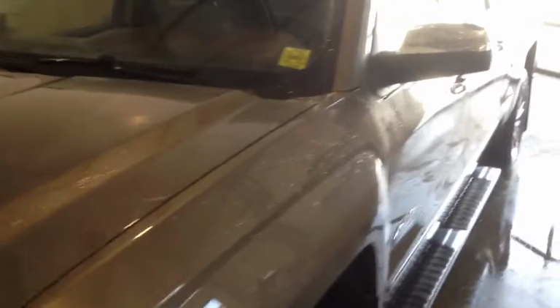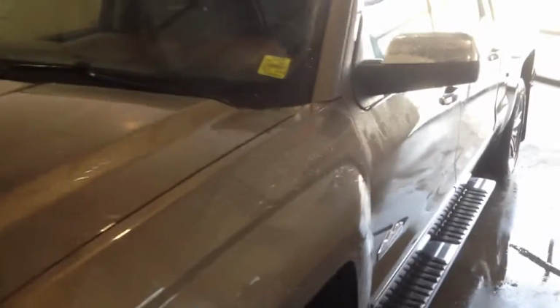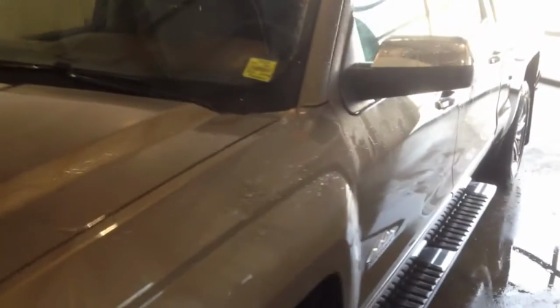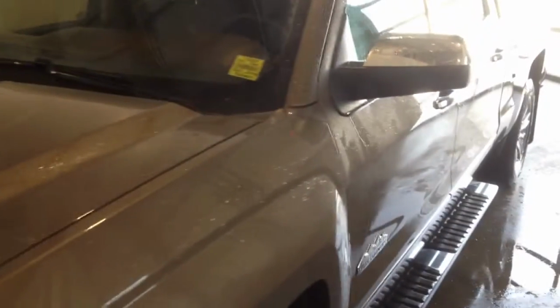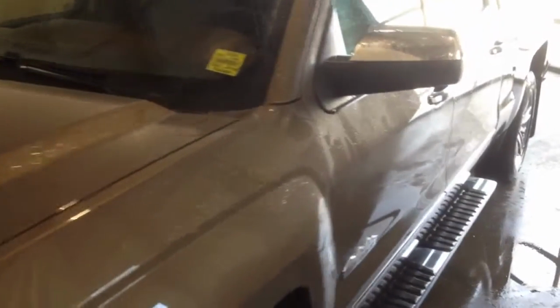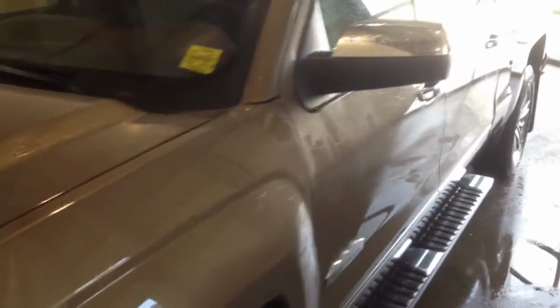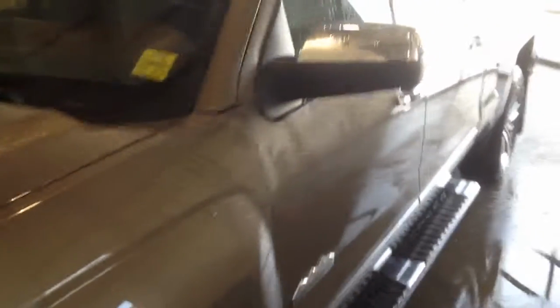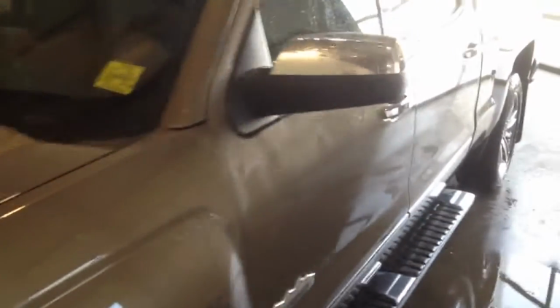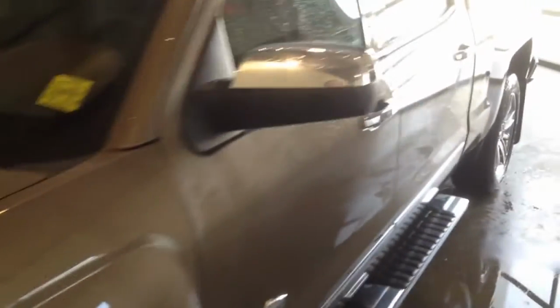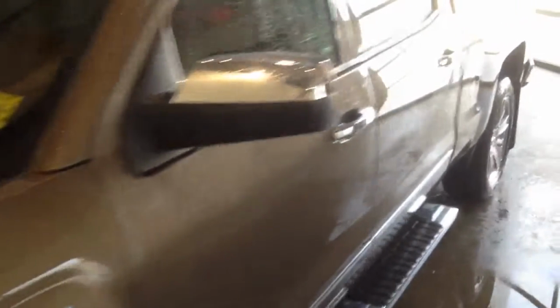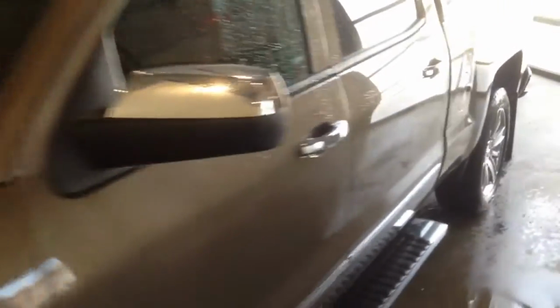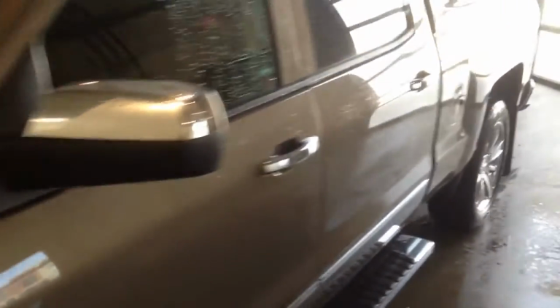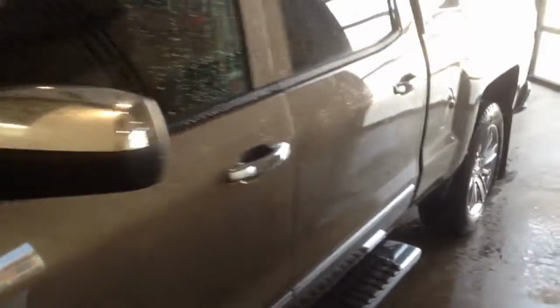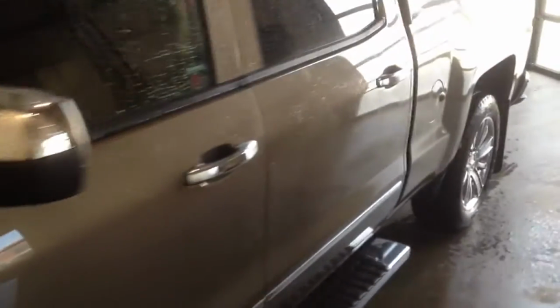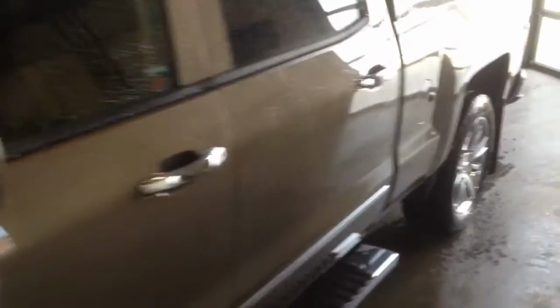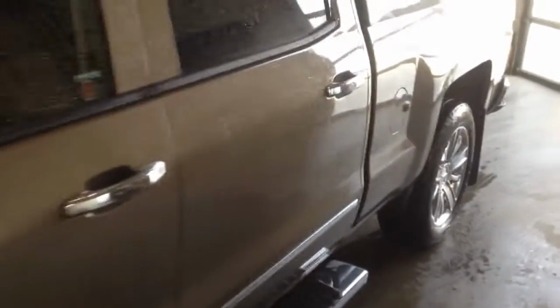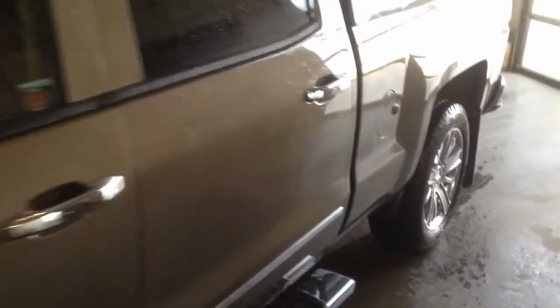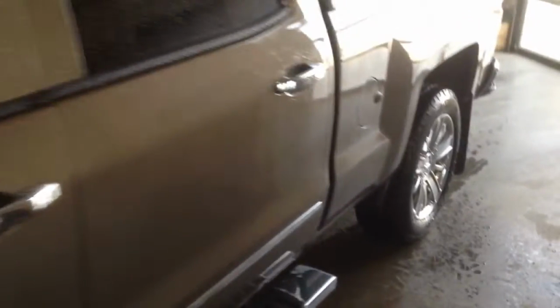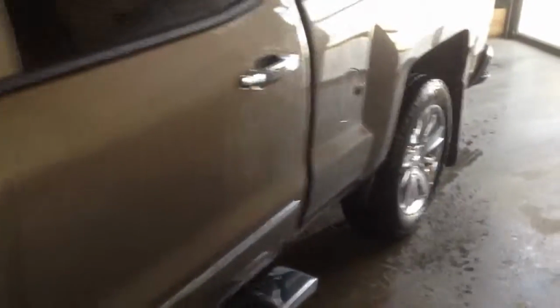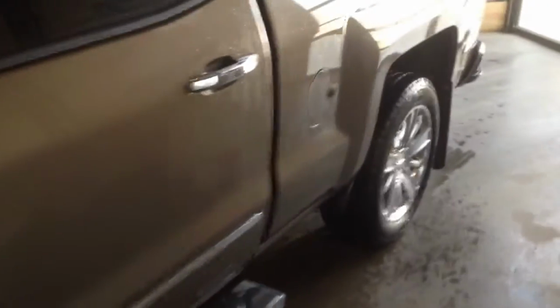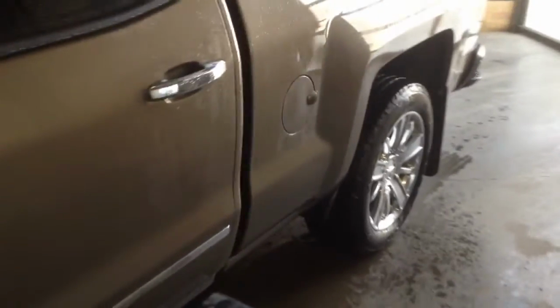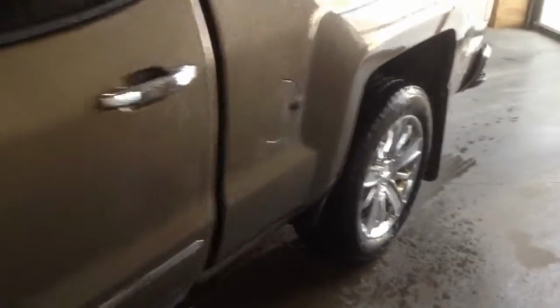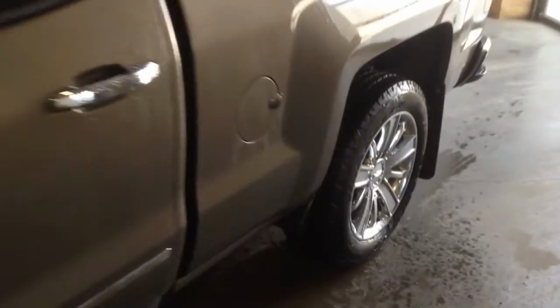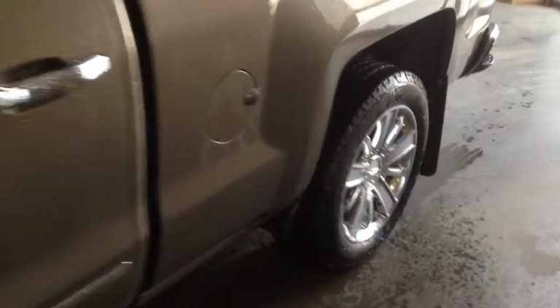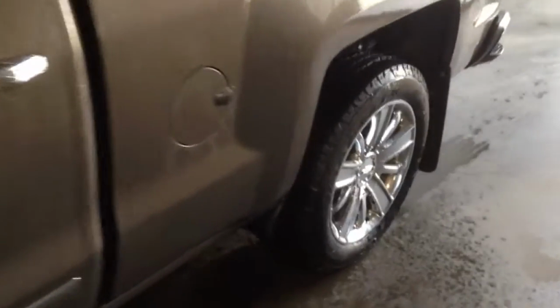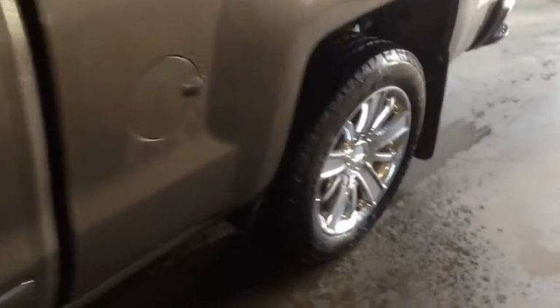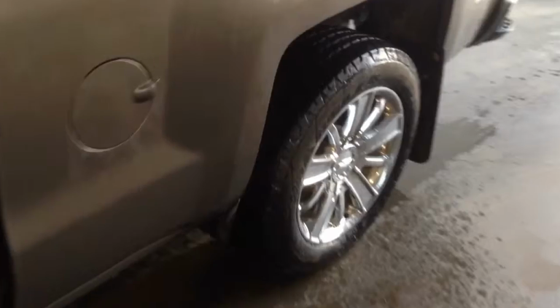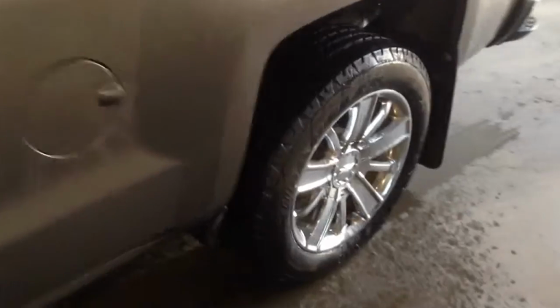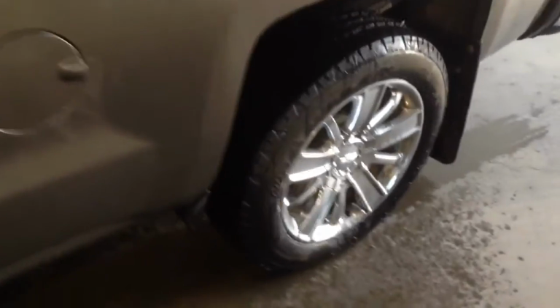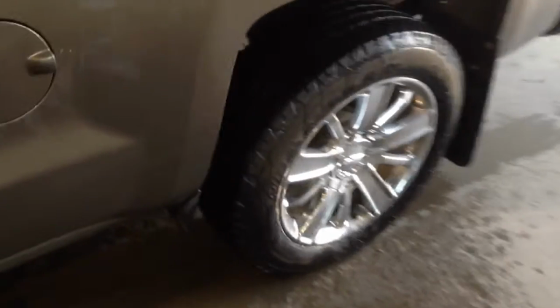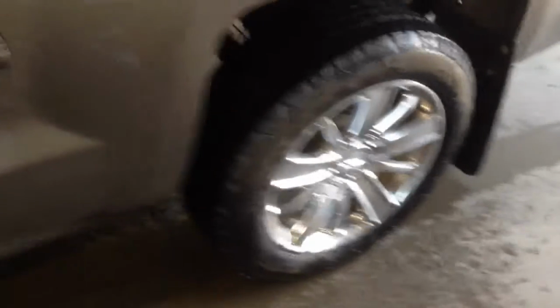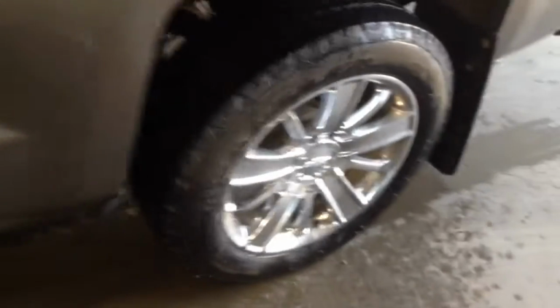Welcome to Davis Chevrolet! This is a 2014 Chevrolet Silverado High Country in the color brown.